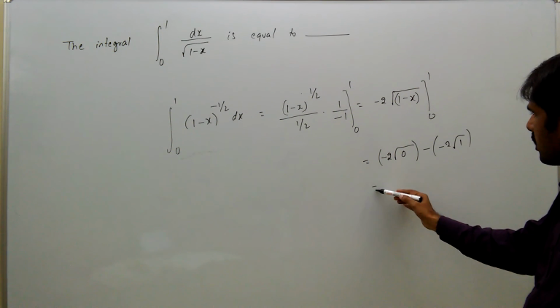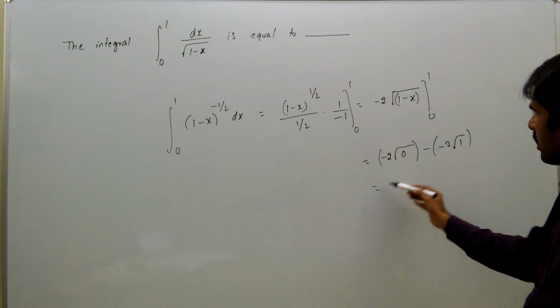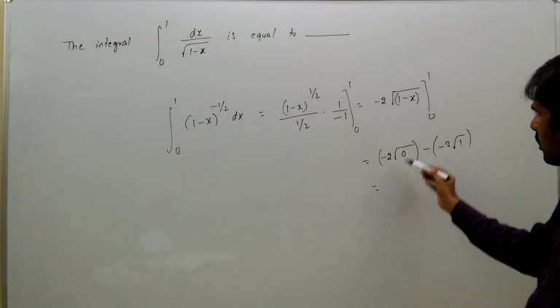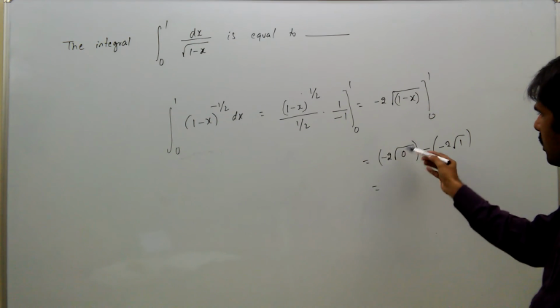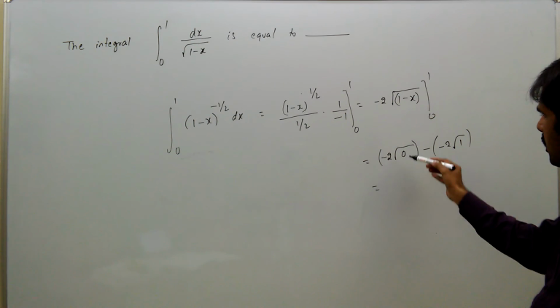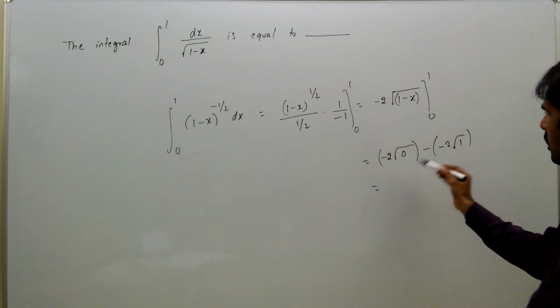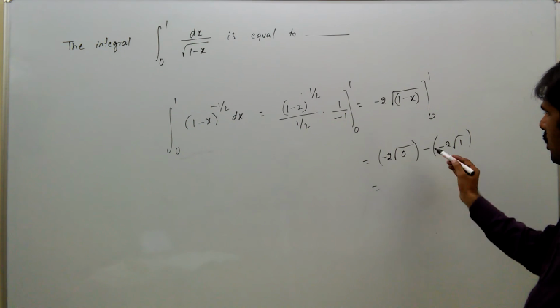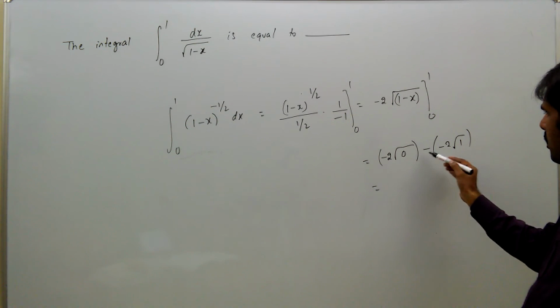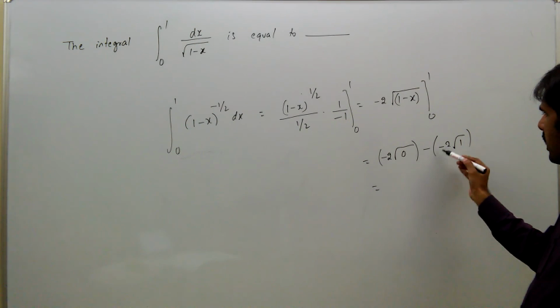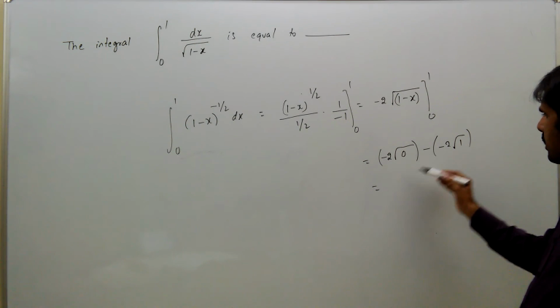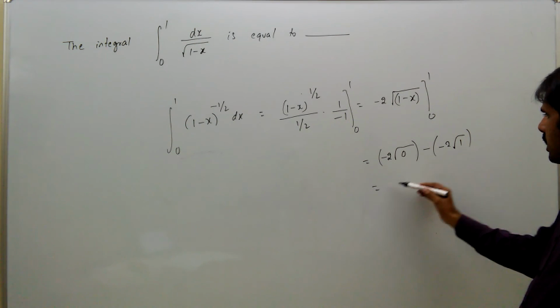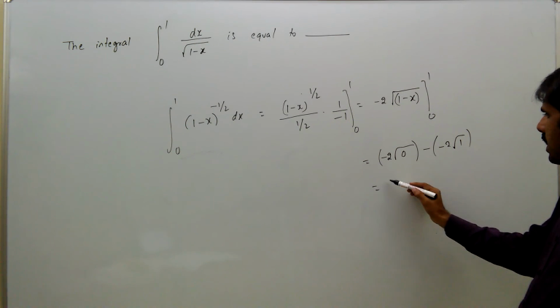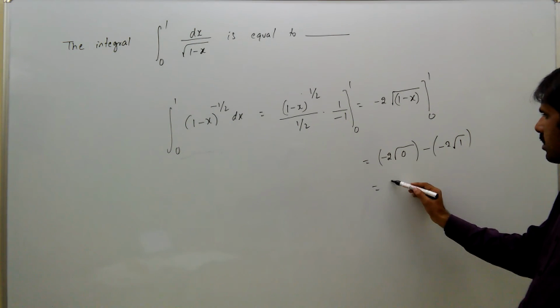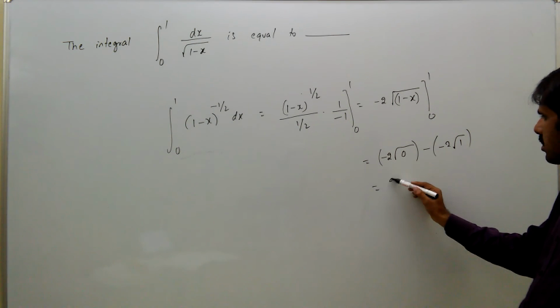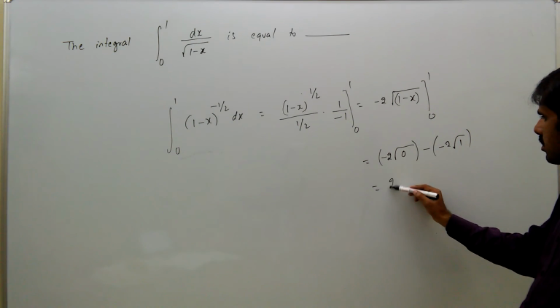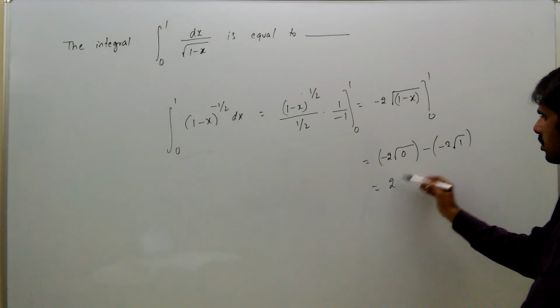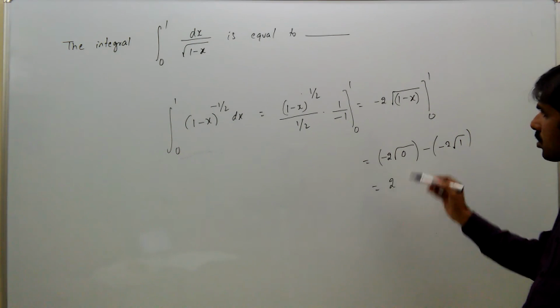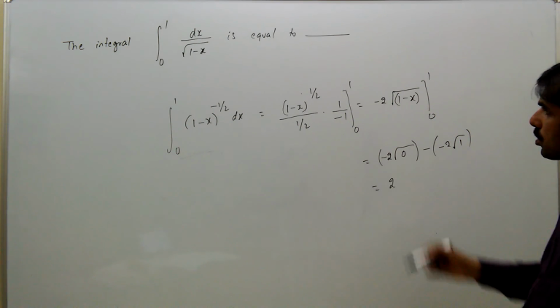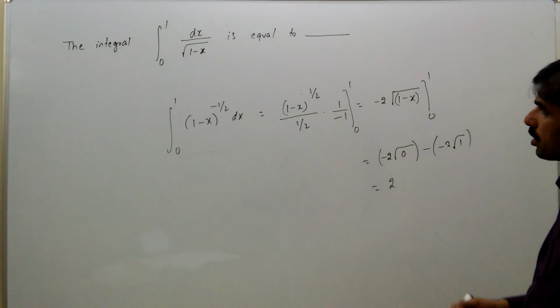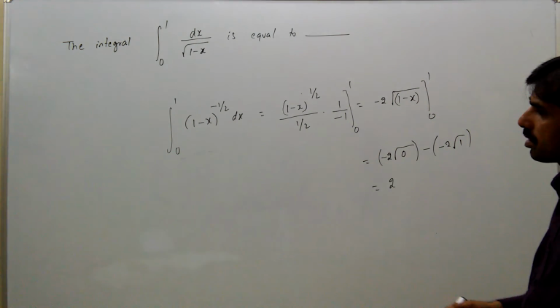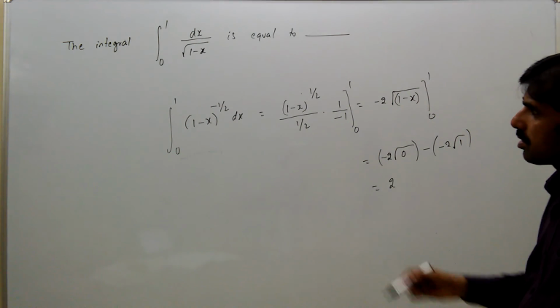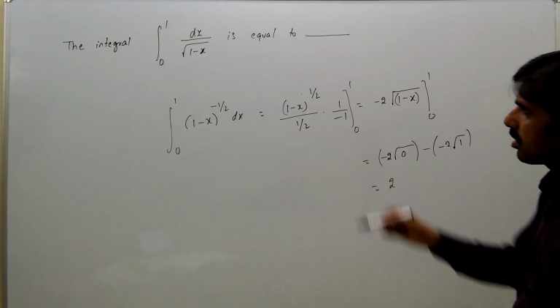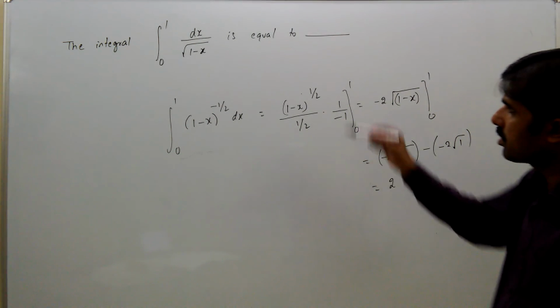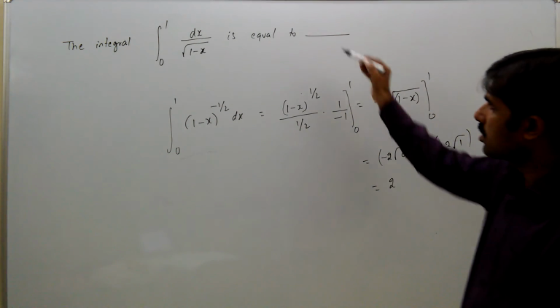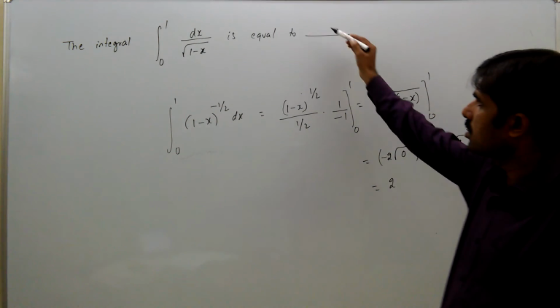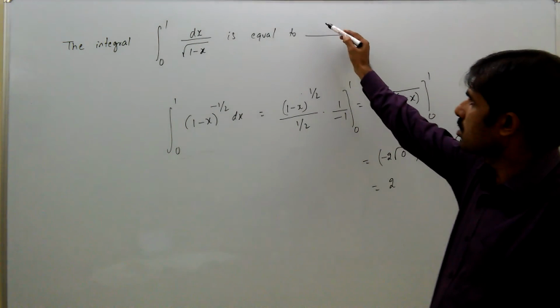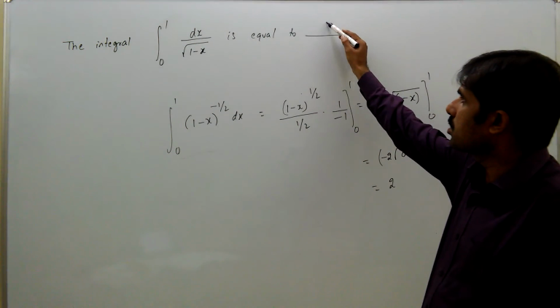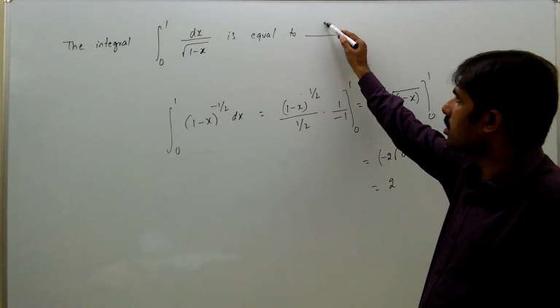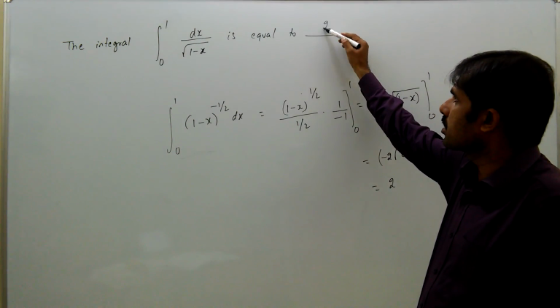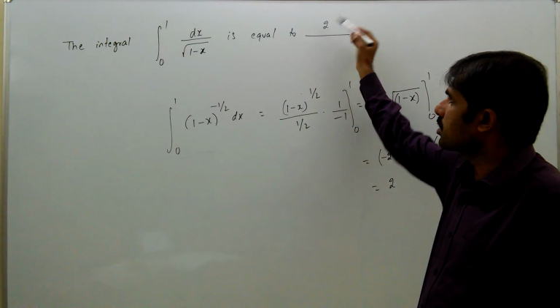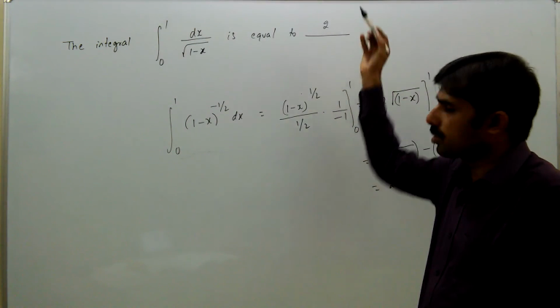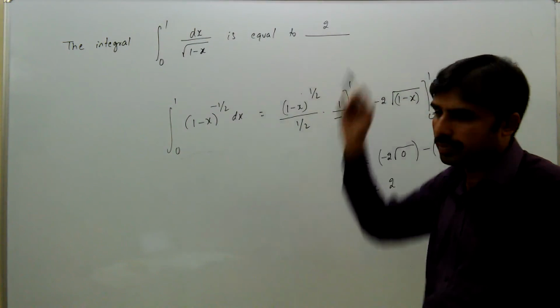That is equal to minus 2 into root of 0, minus minus 2 into root of 1. So, the answer is 2.